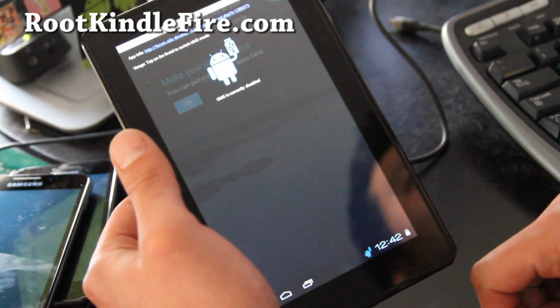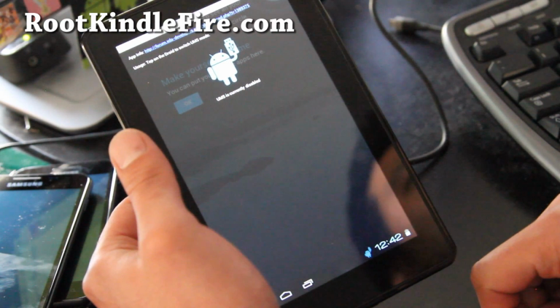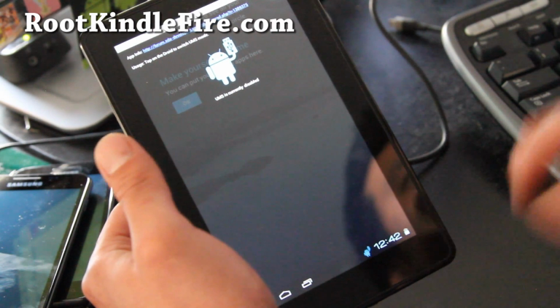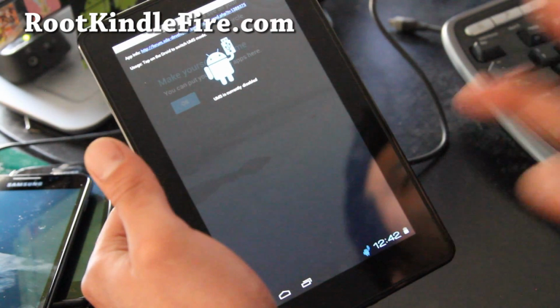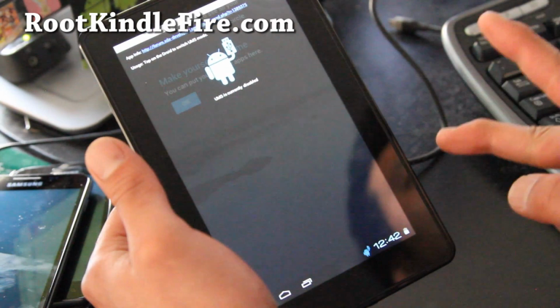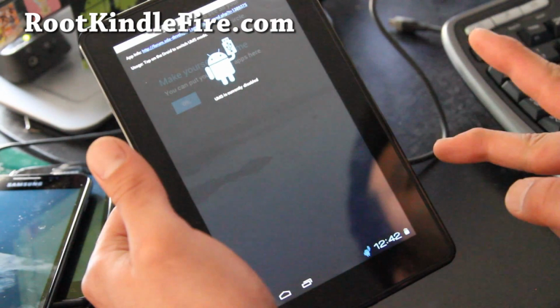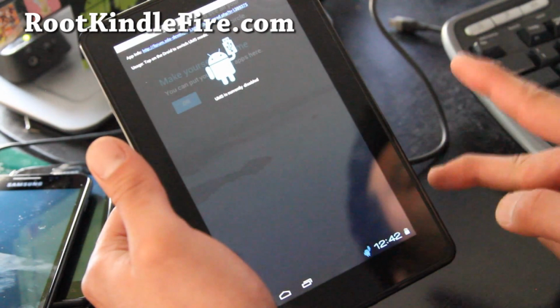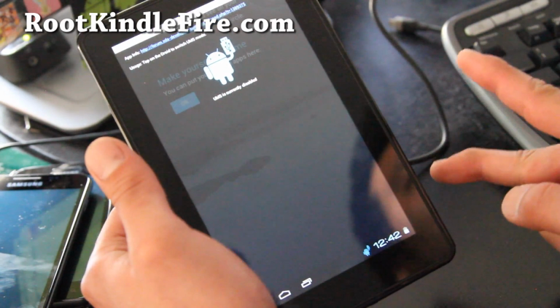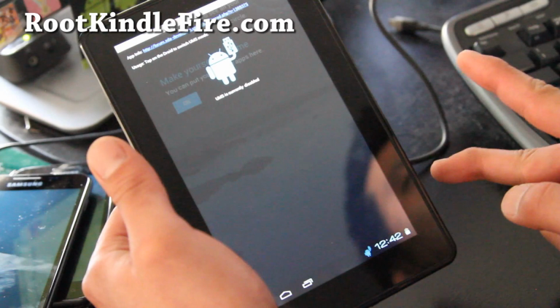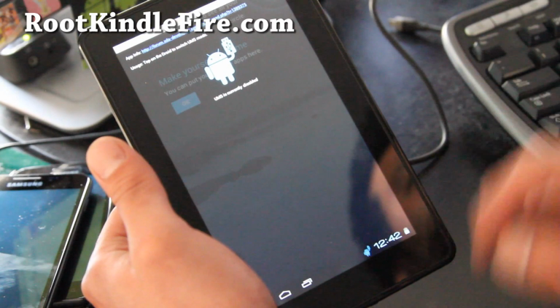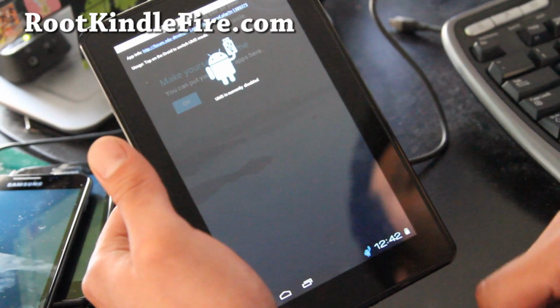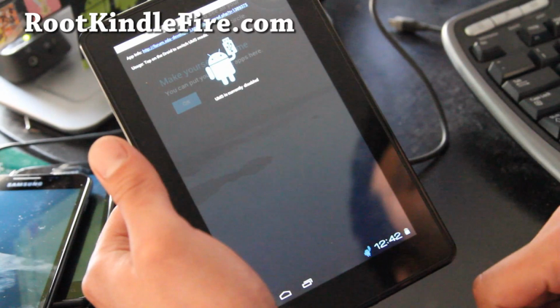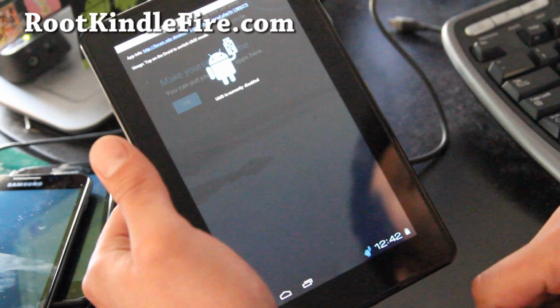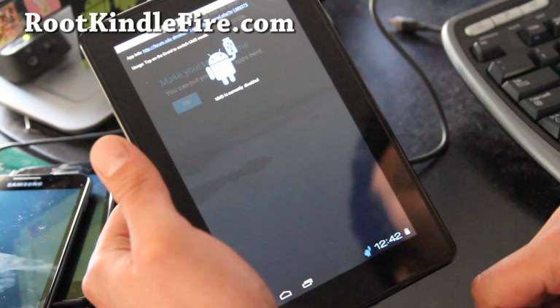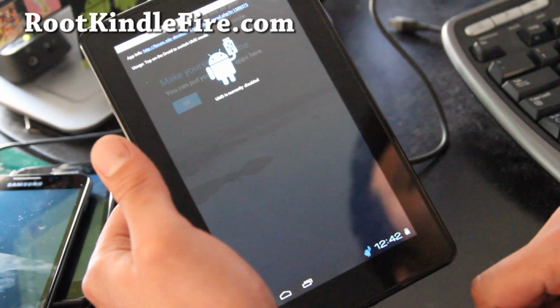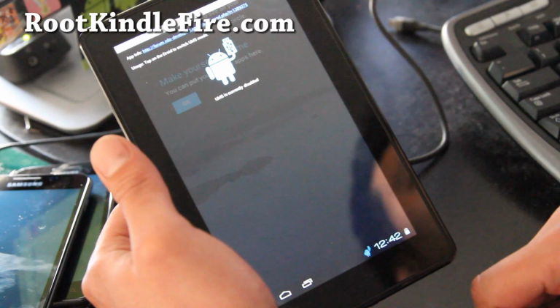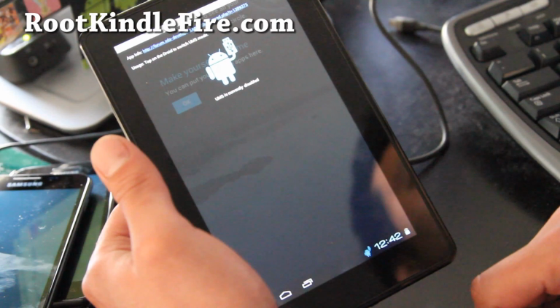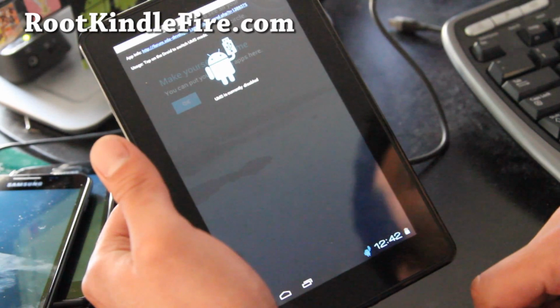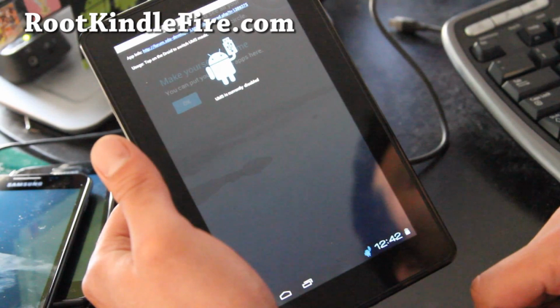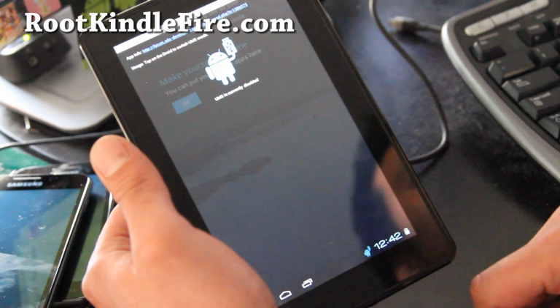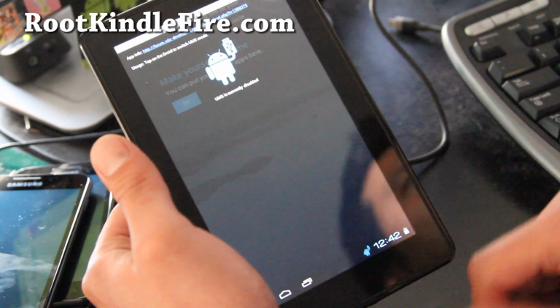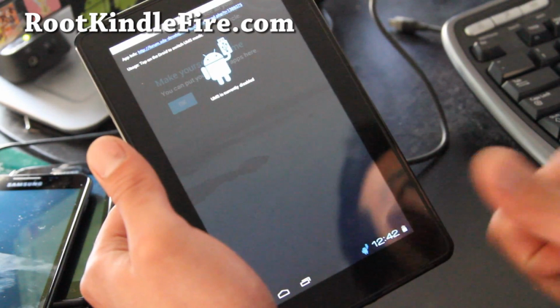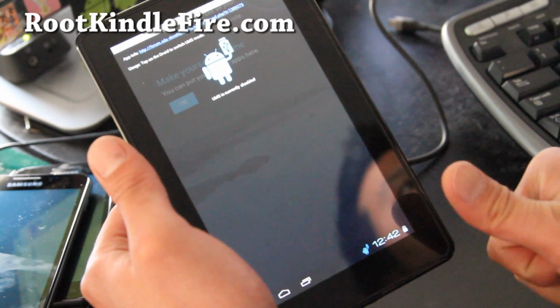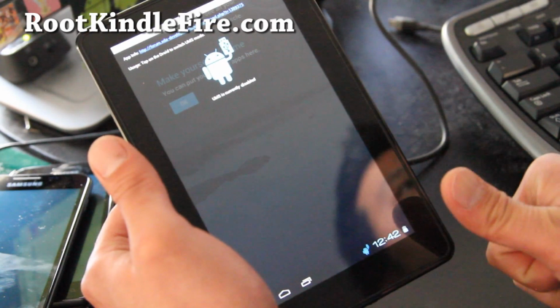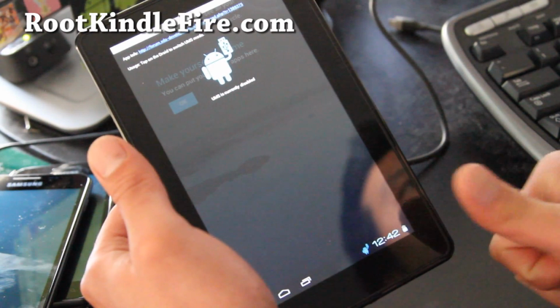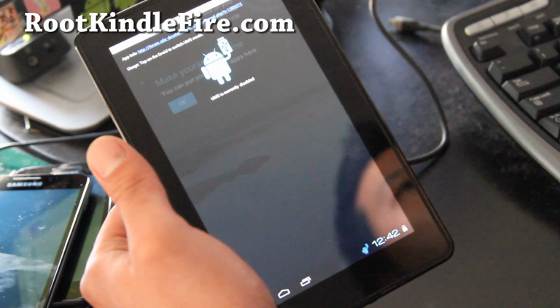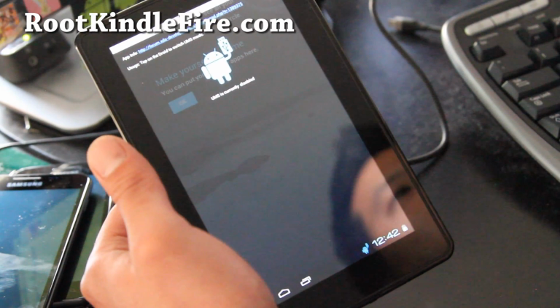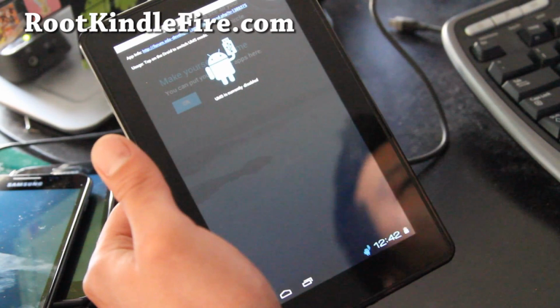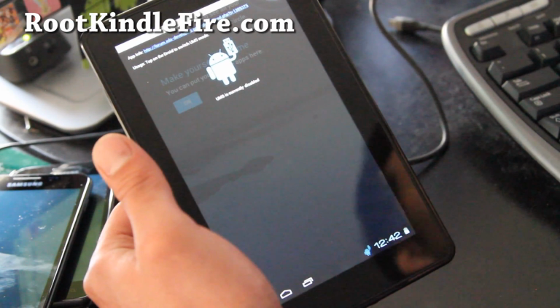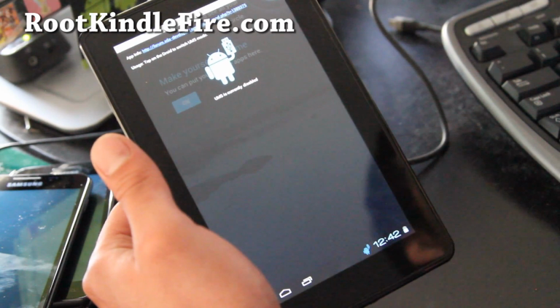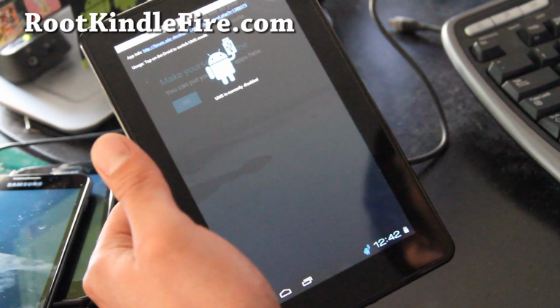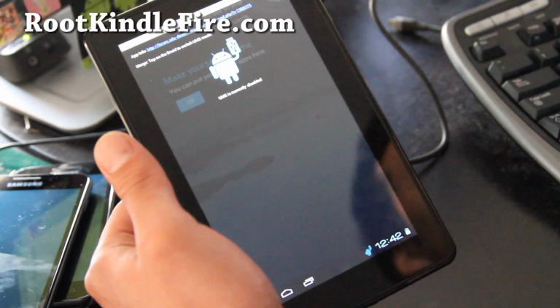Stay tuned and subscribe at rootkindlefire.com. Thanks, guys — bye!